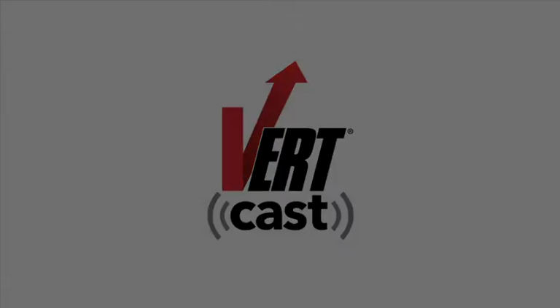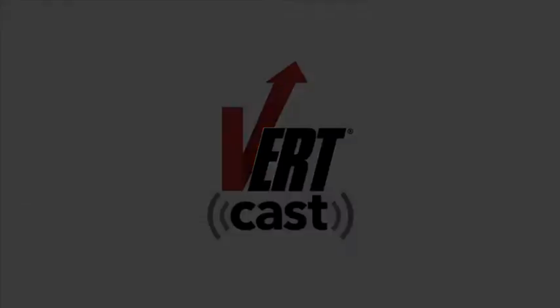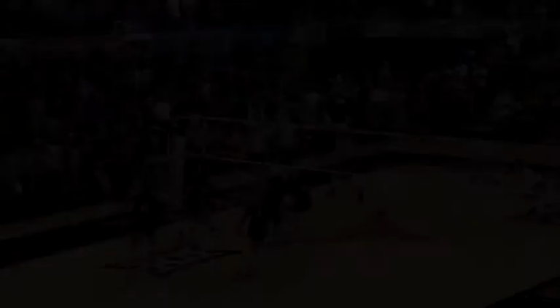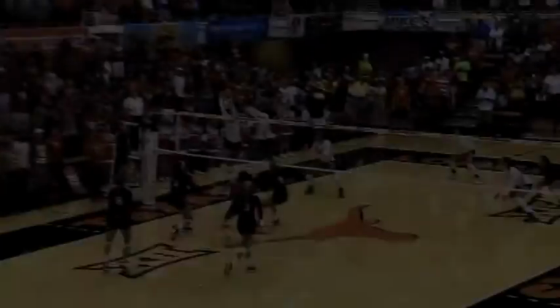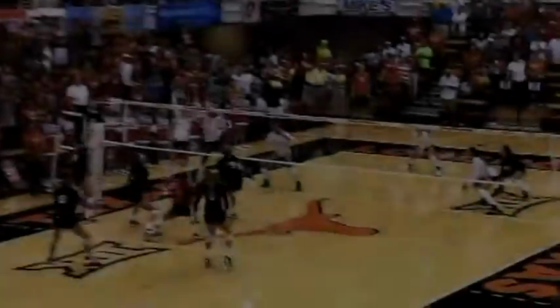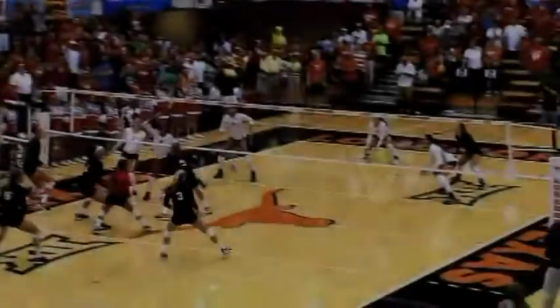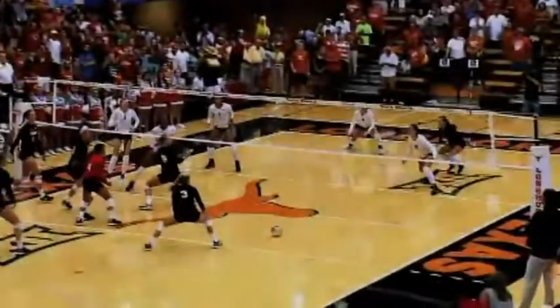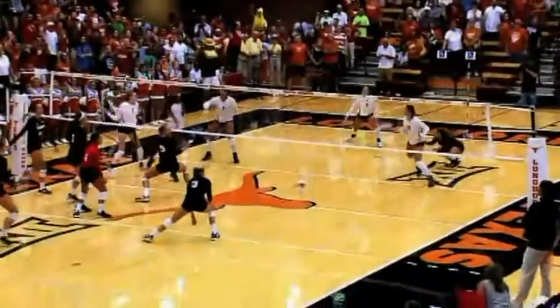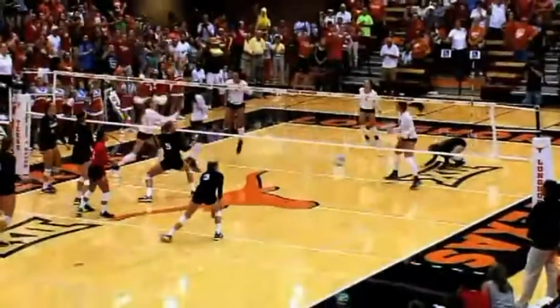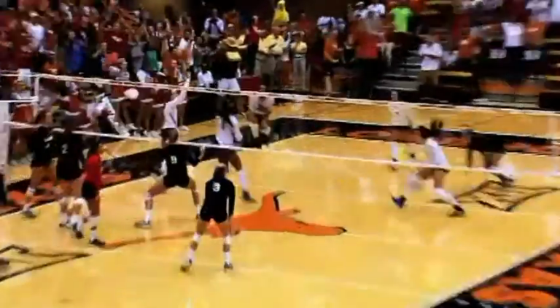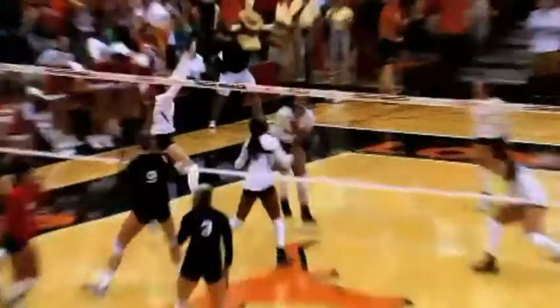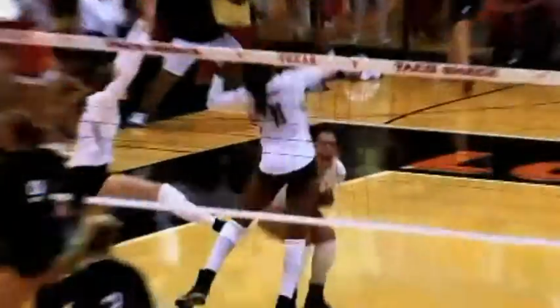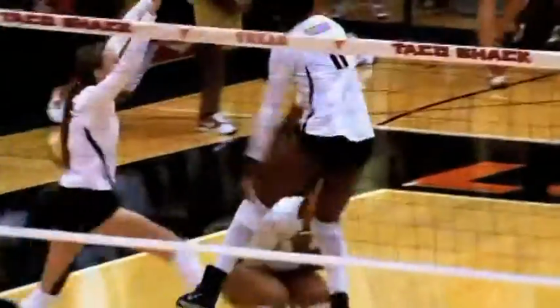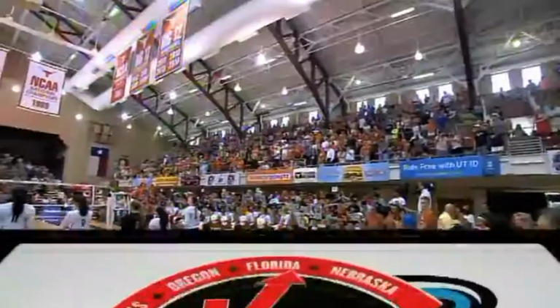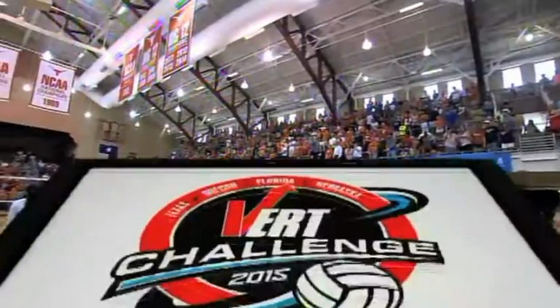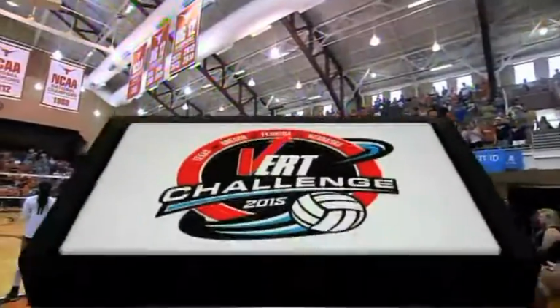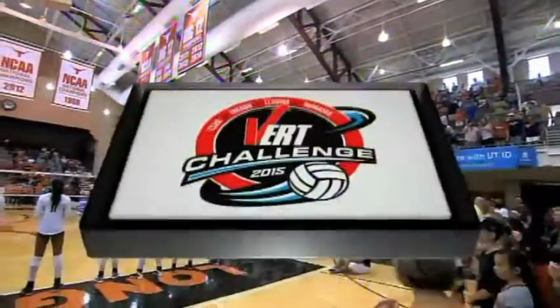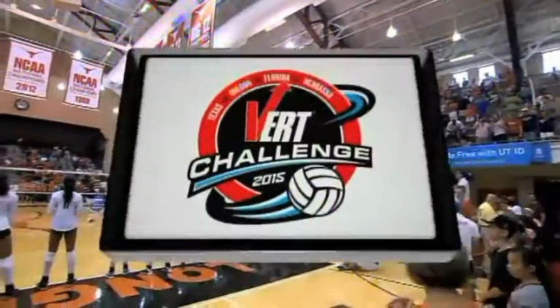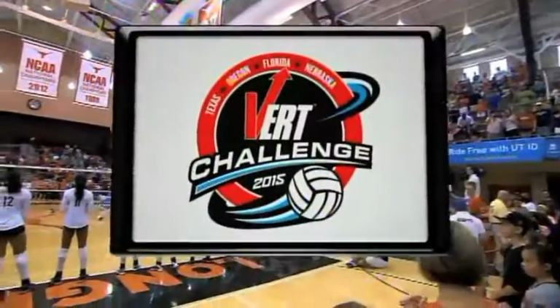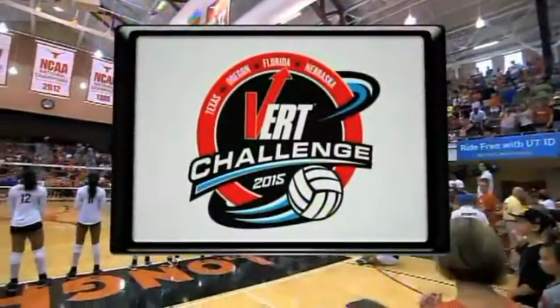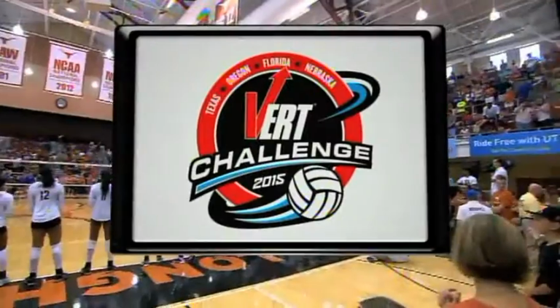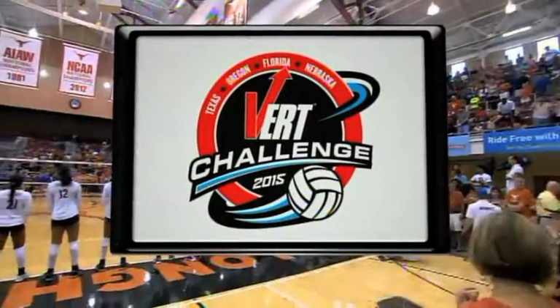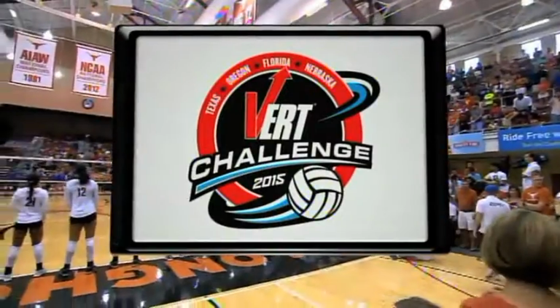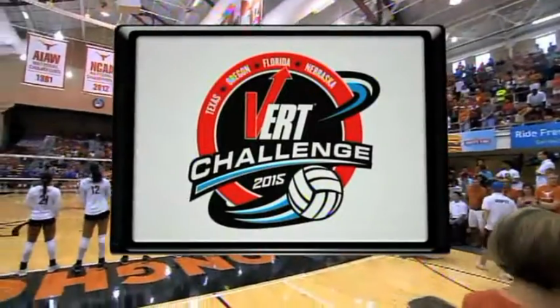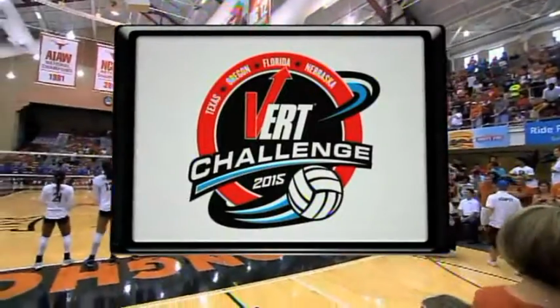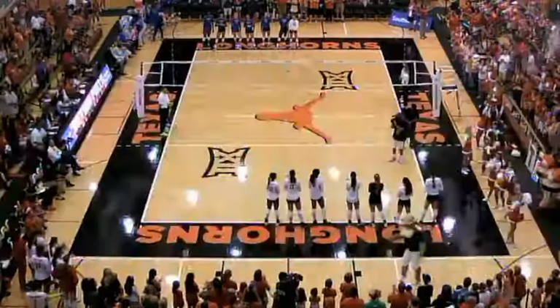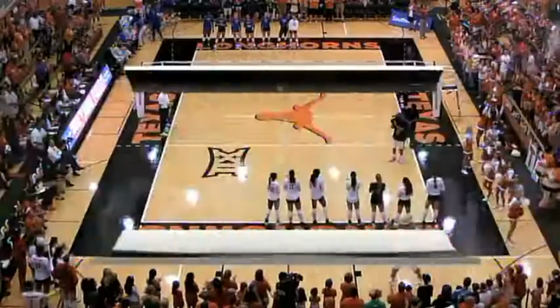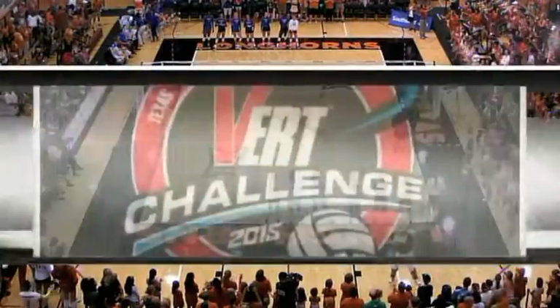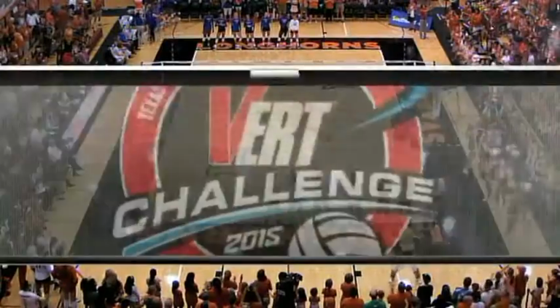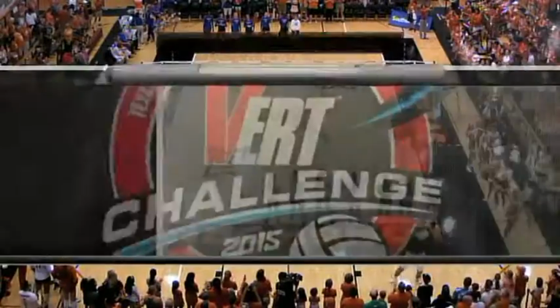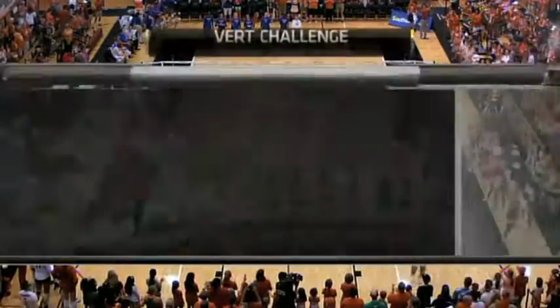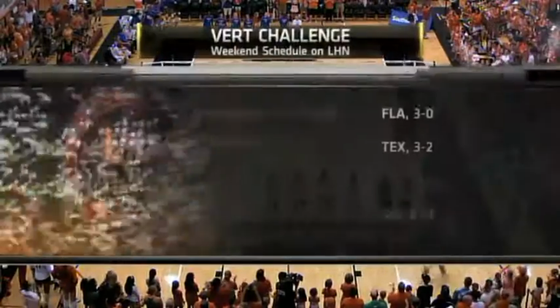The Vert Challenge, next on LHN. This is the Vert Challenge.